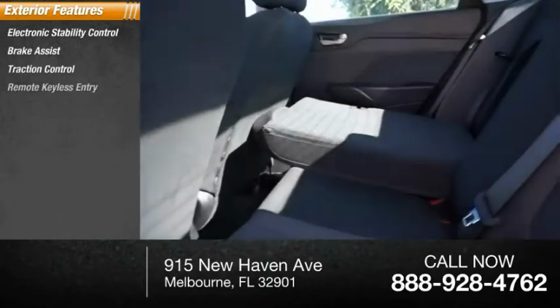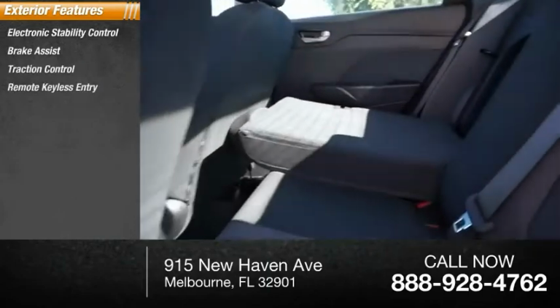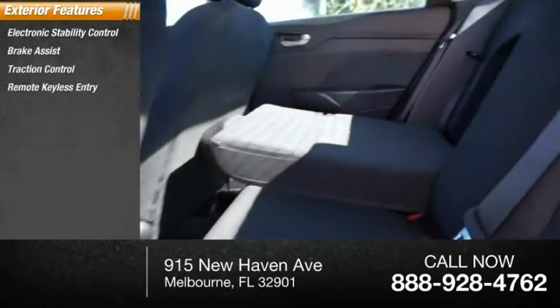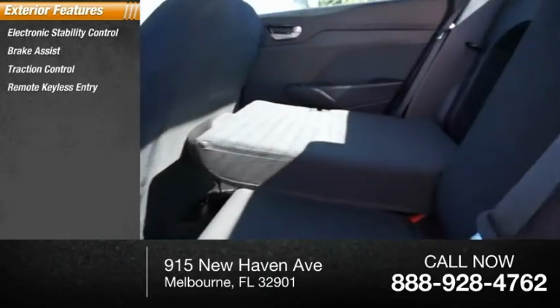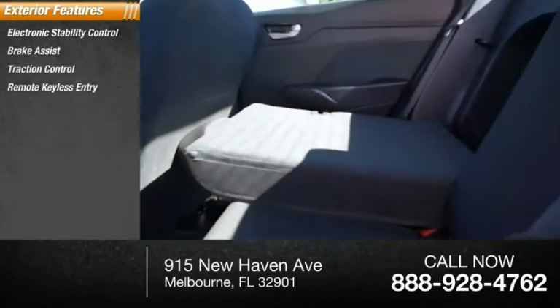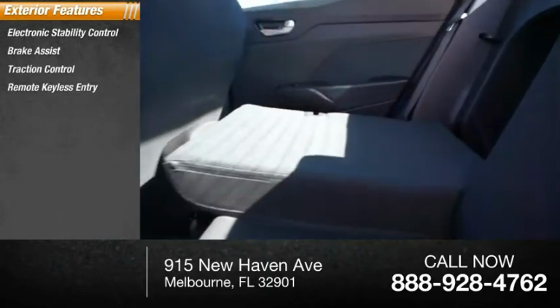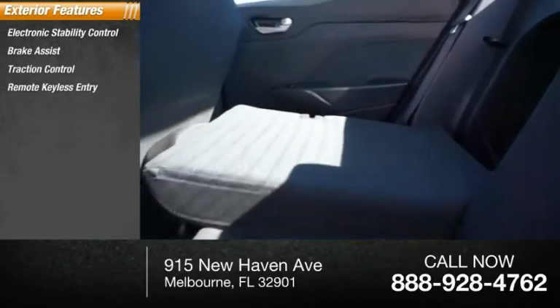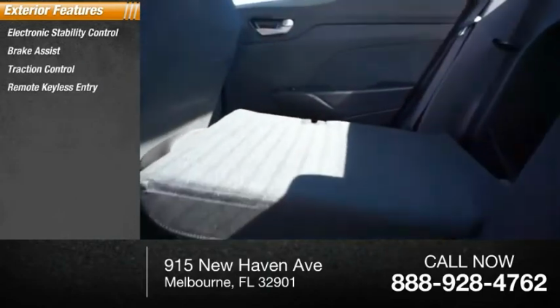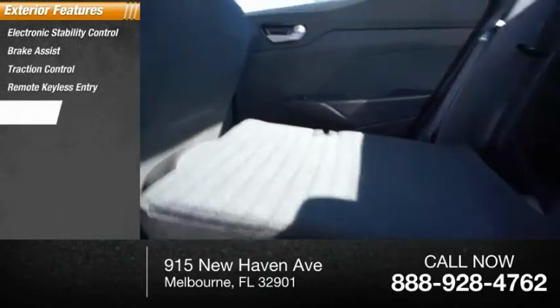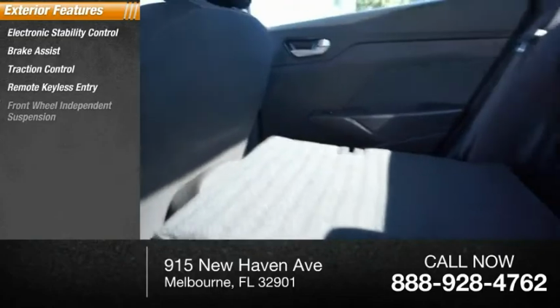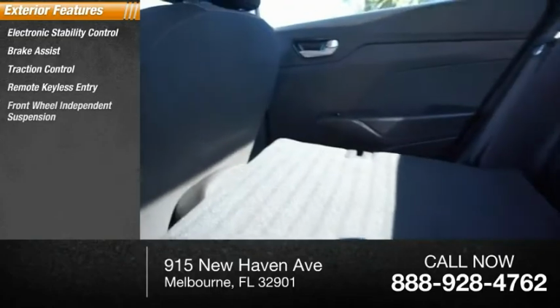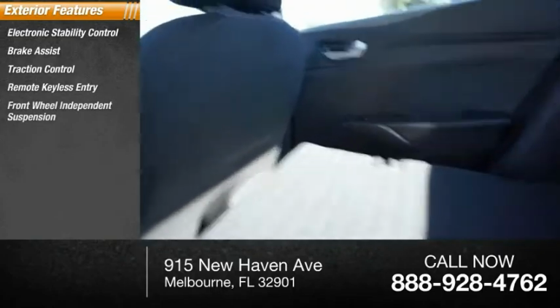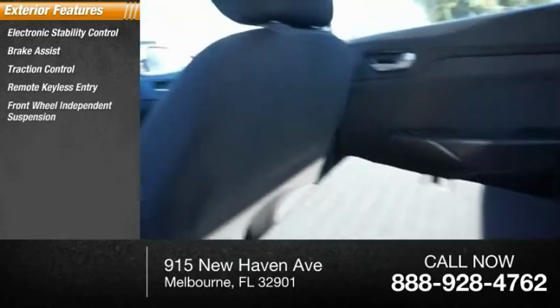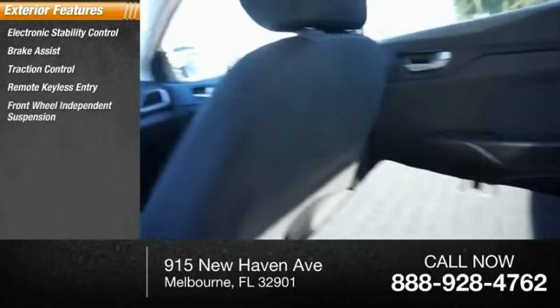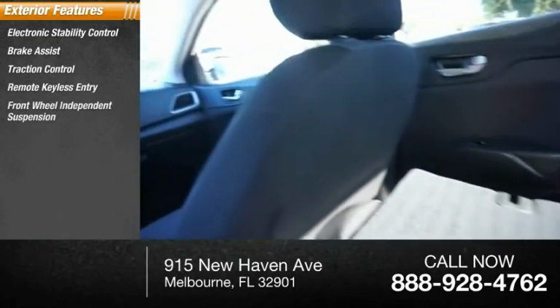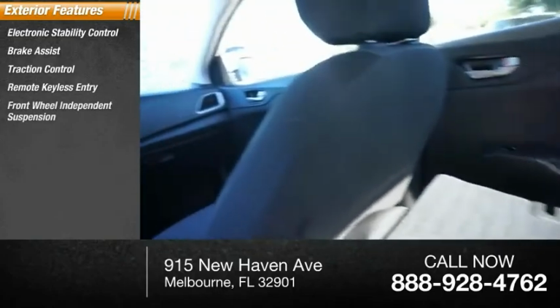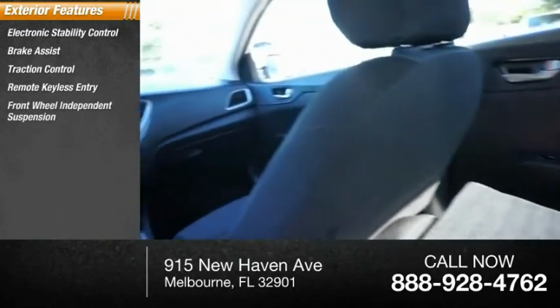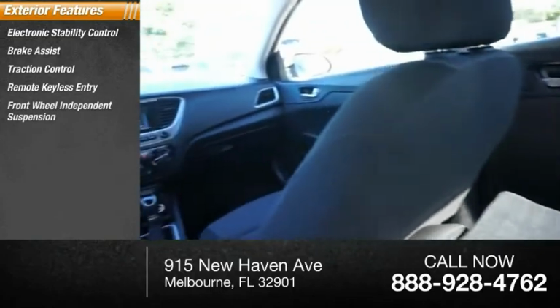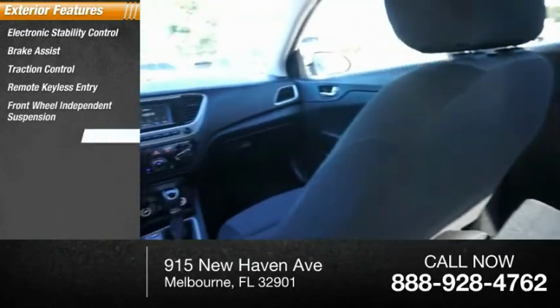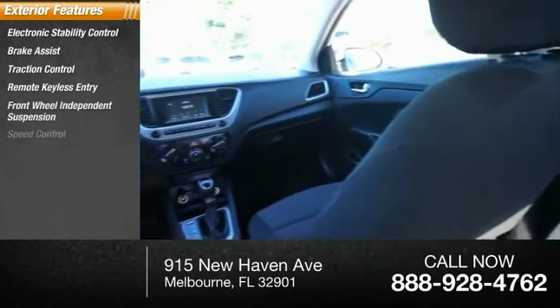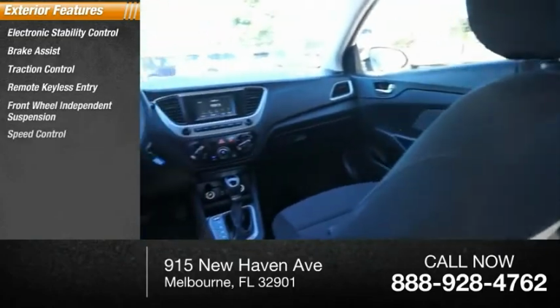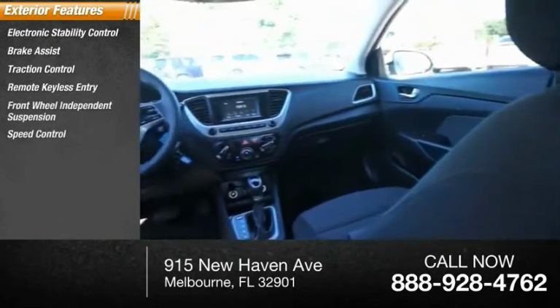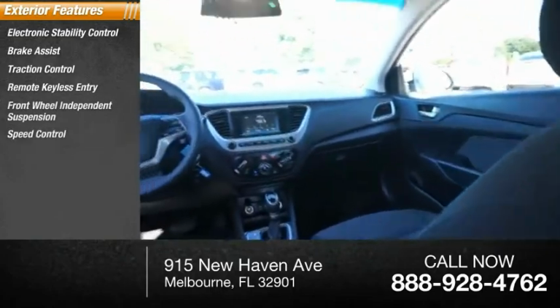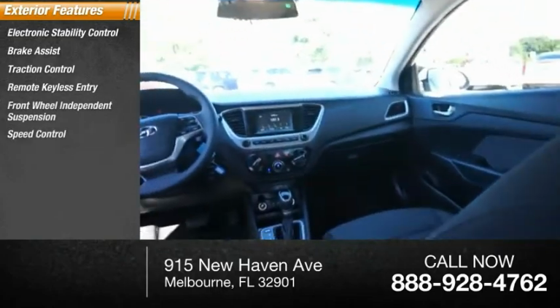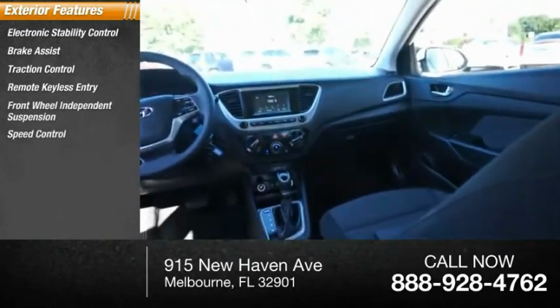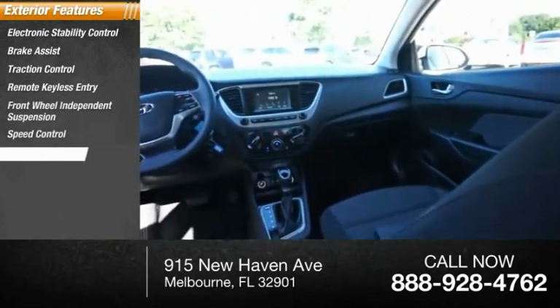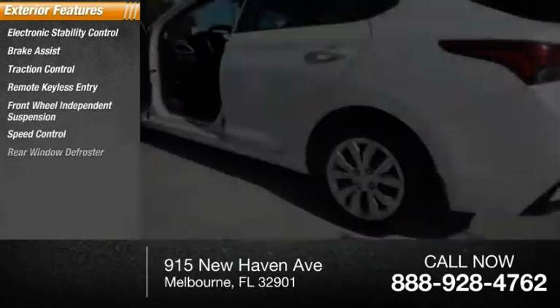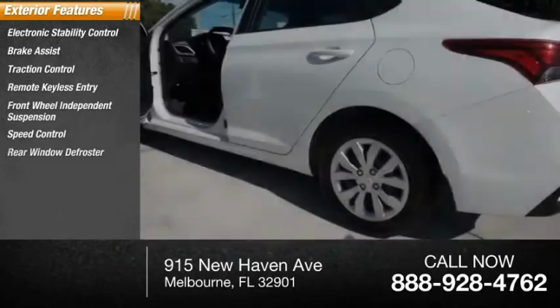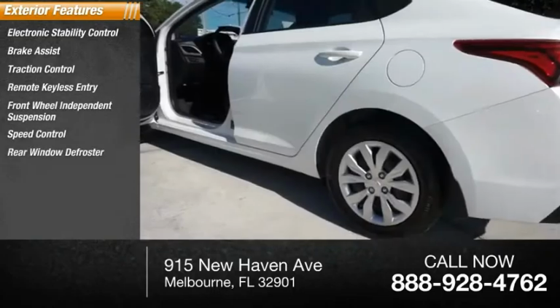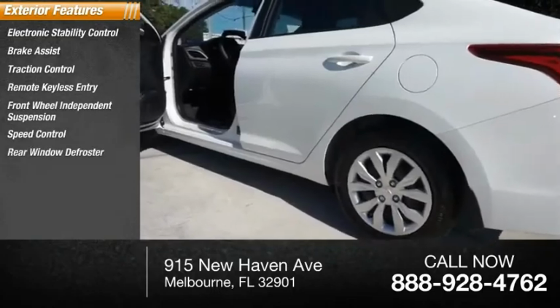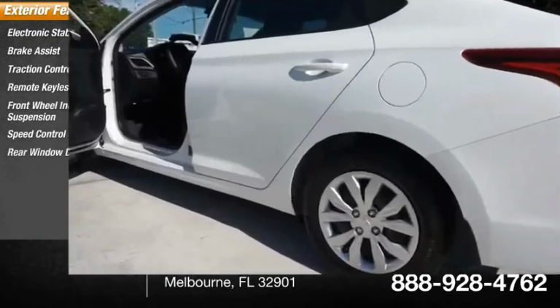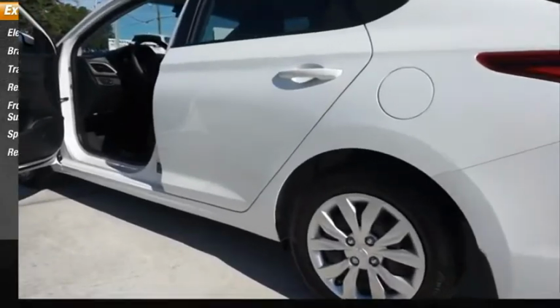Remote keyless entry, front wheel independent suspension, speed control, rear window defroster.